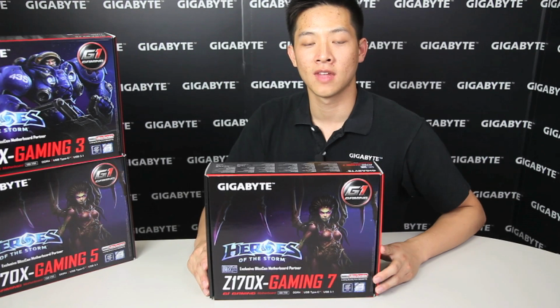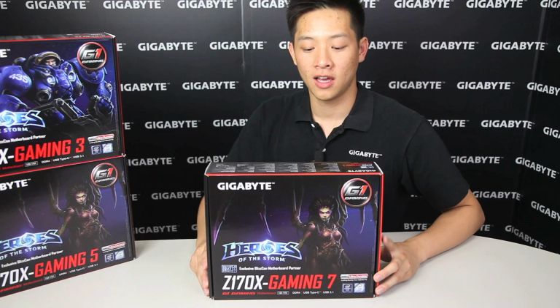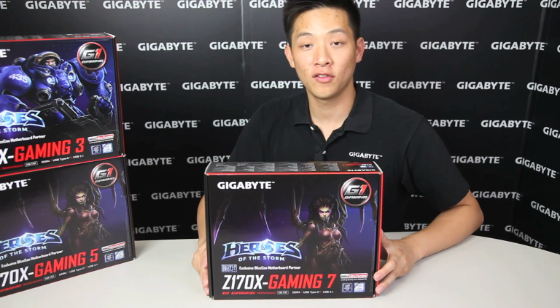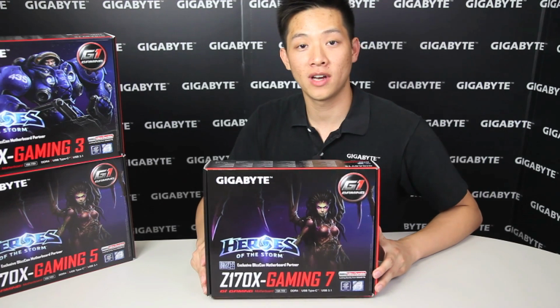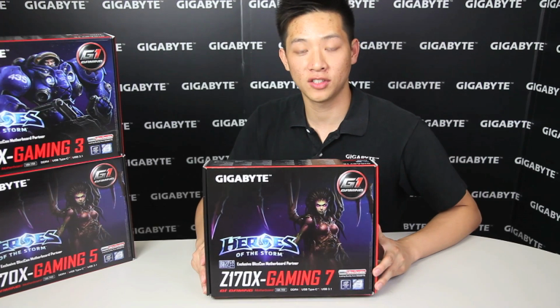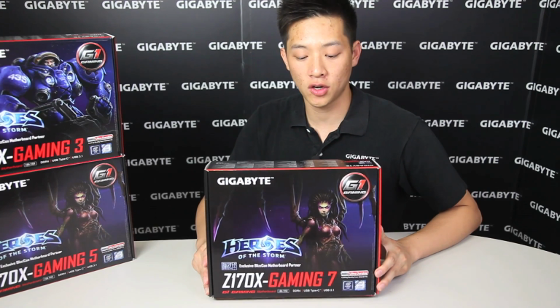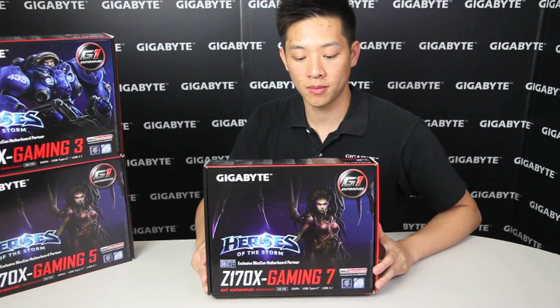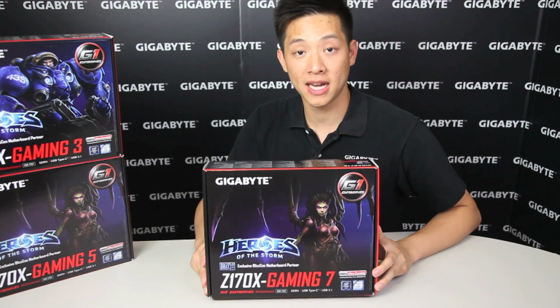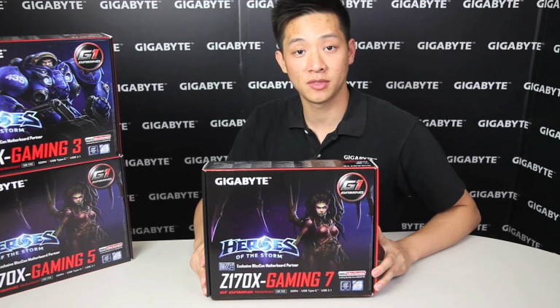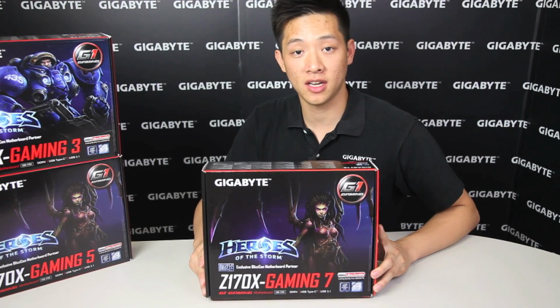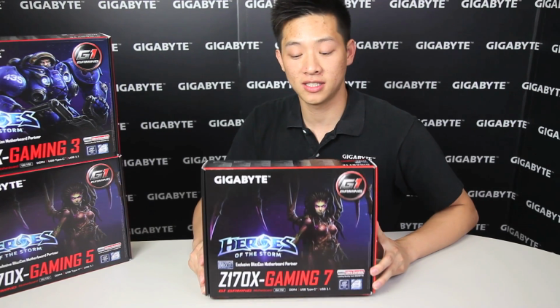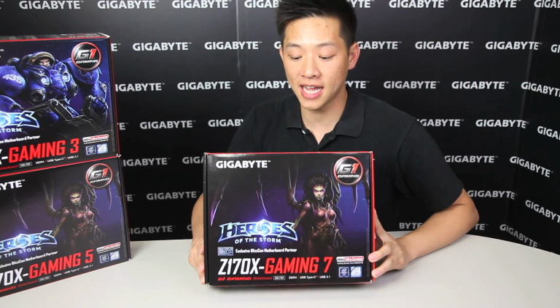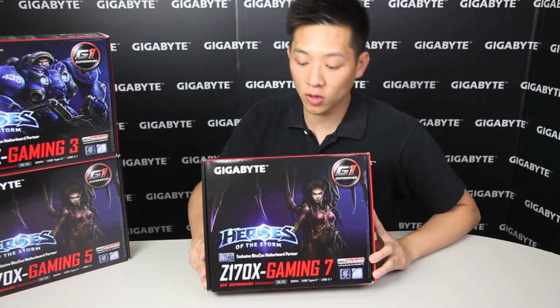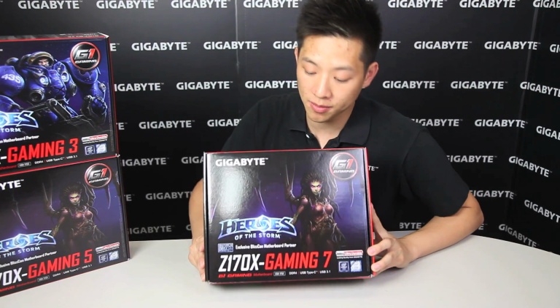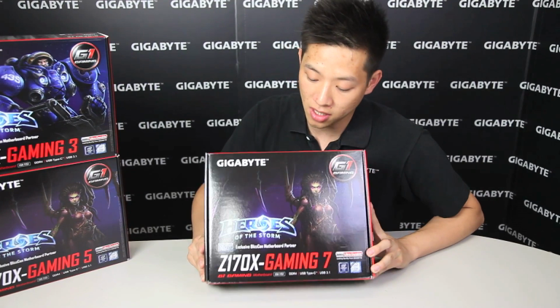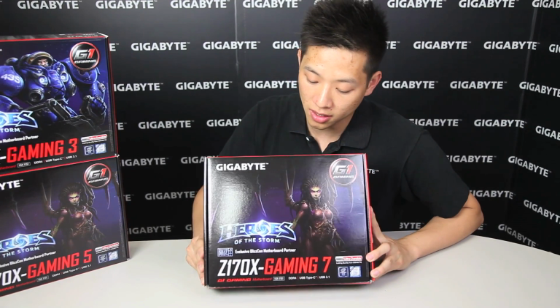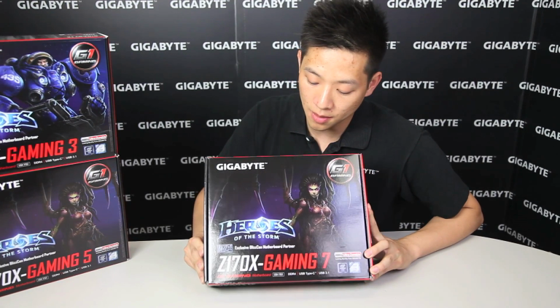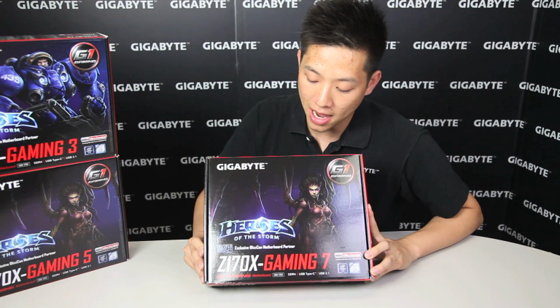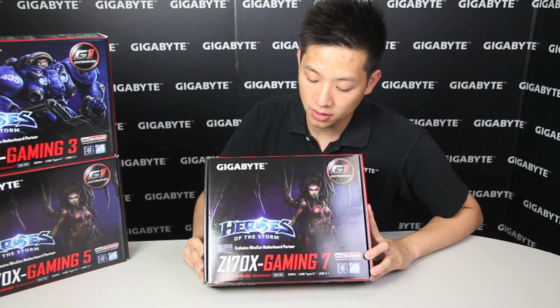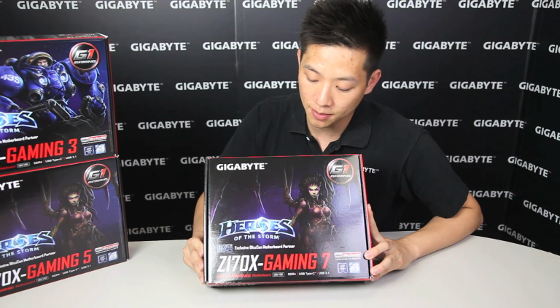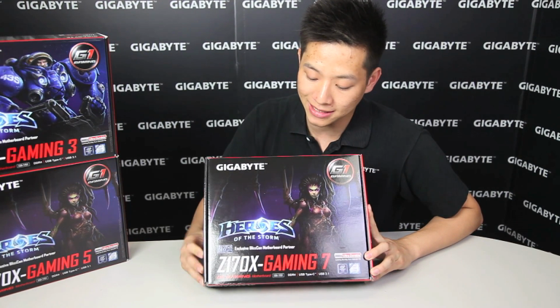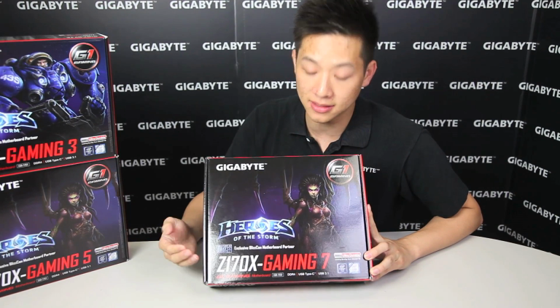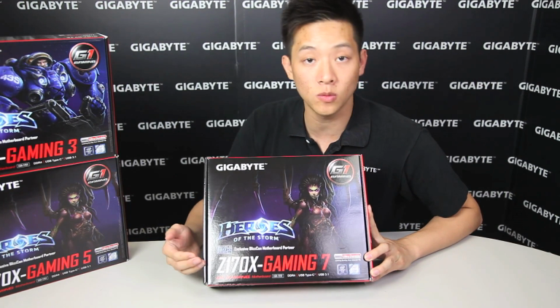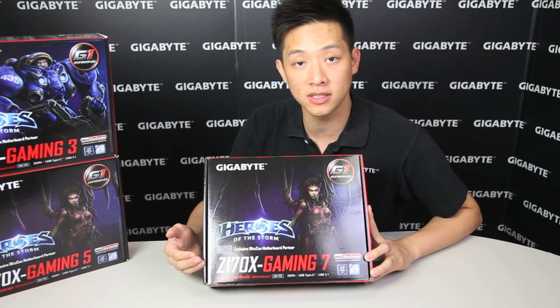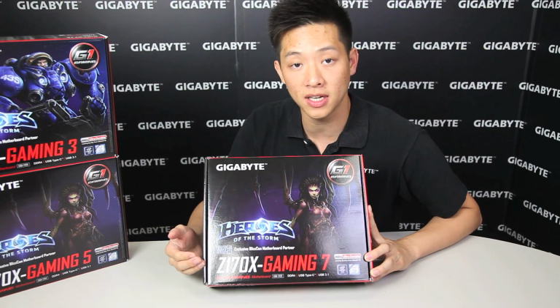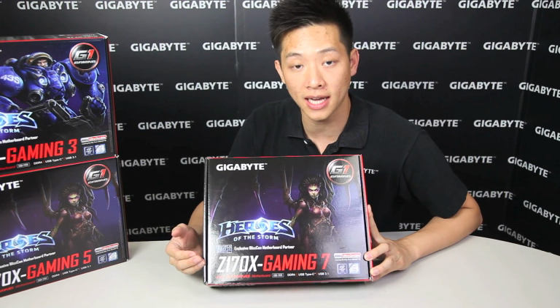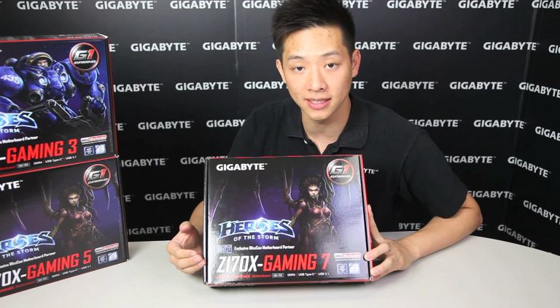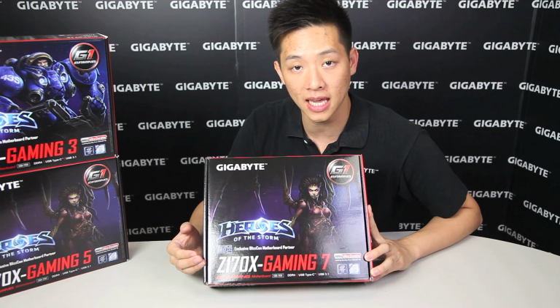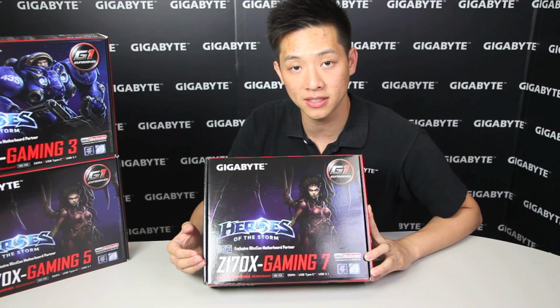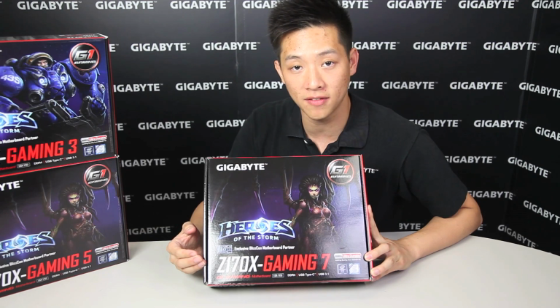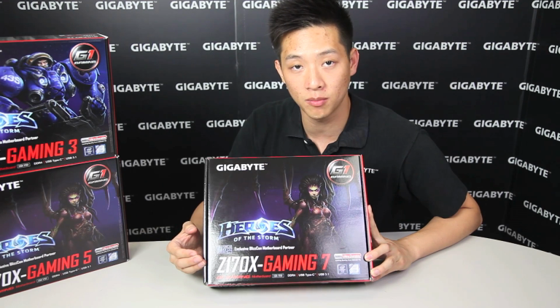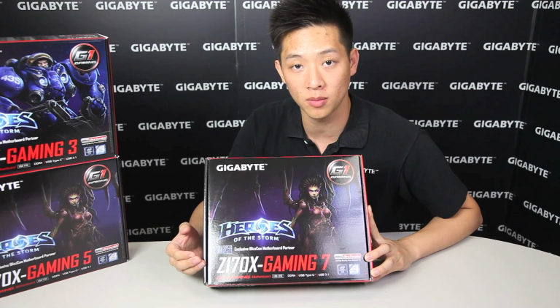Hey everyone, how's it going? My name is Leon. Today we're going to be talking about Gigabyte's Z170X Gaming 7 motherboard.